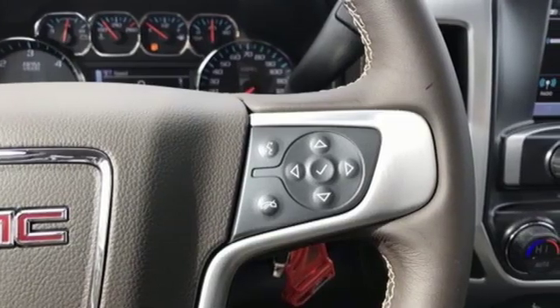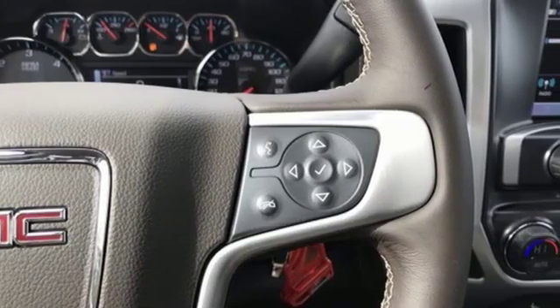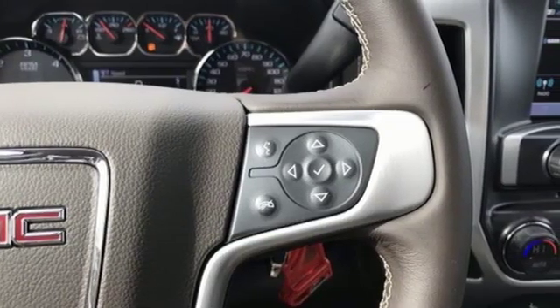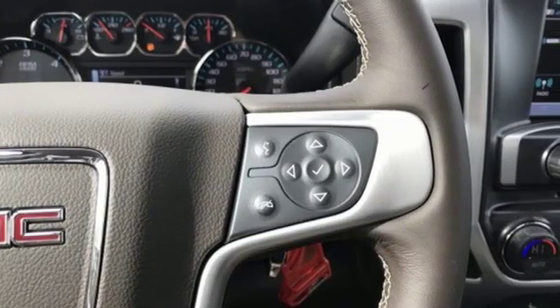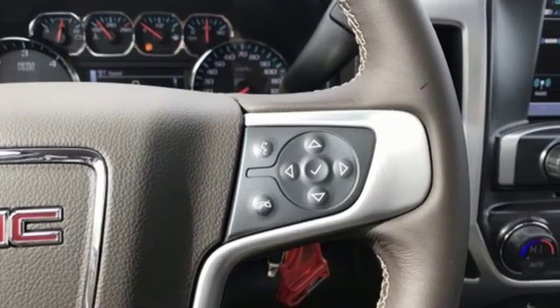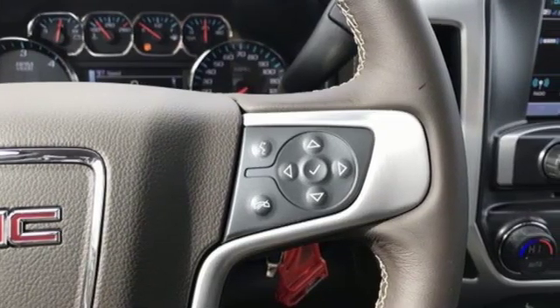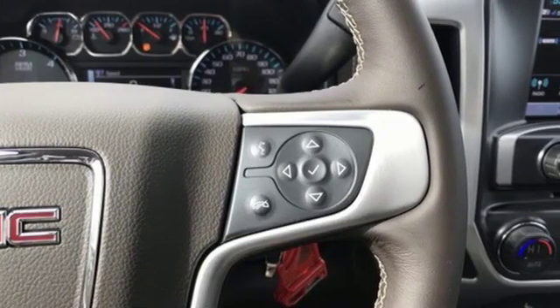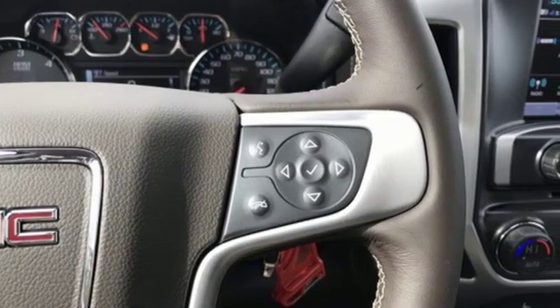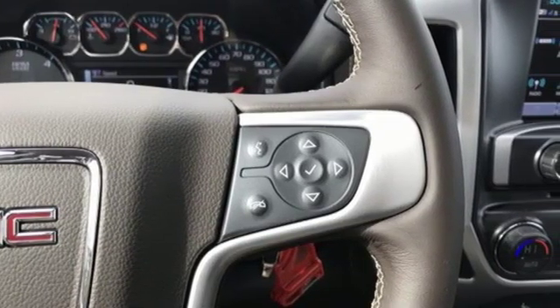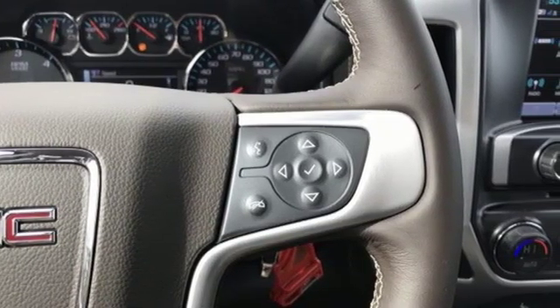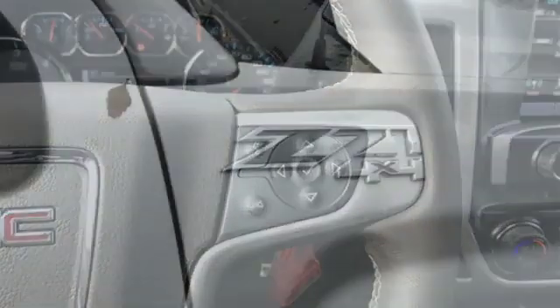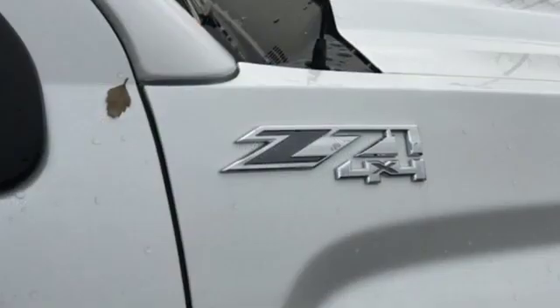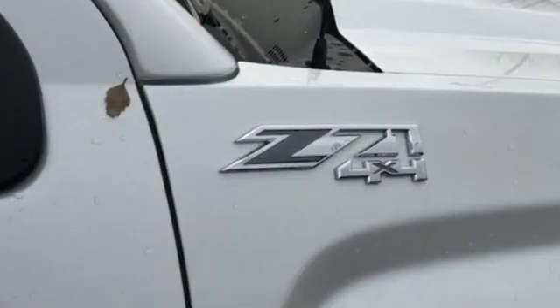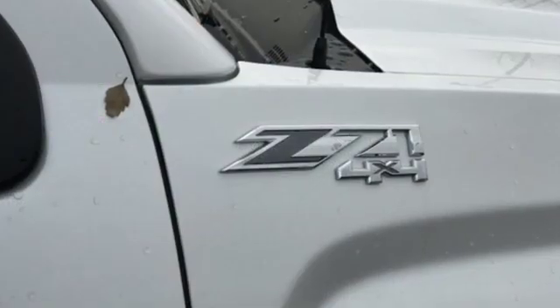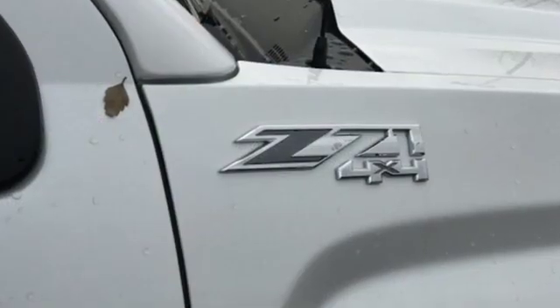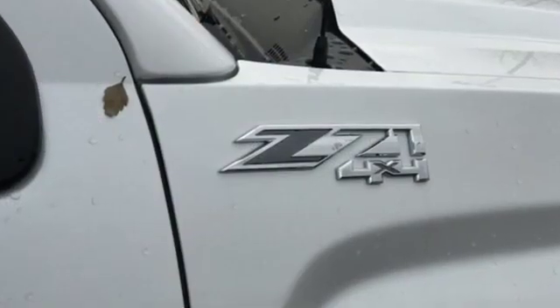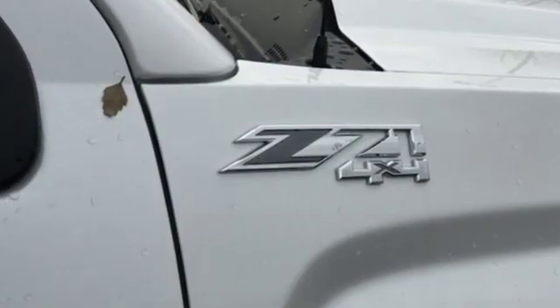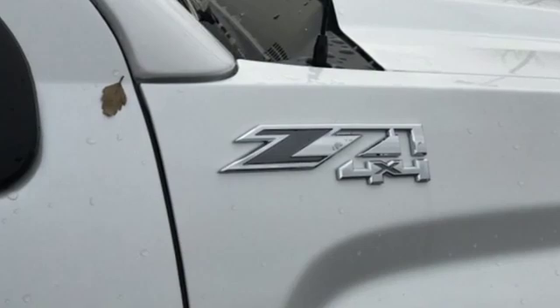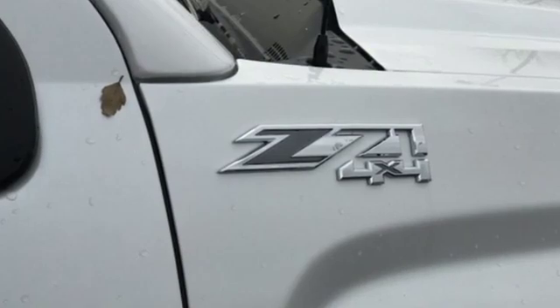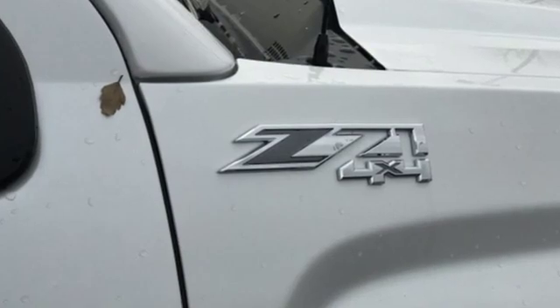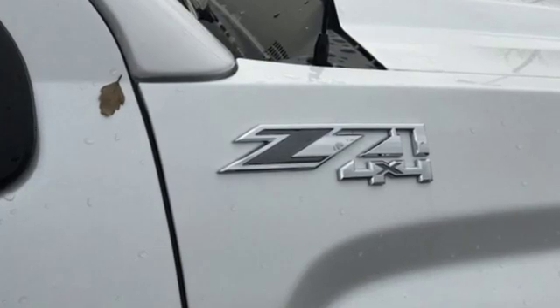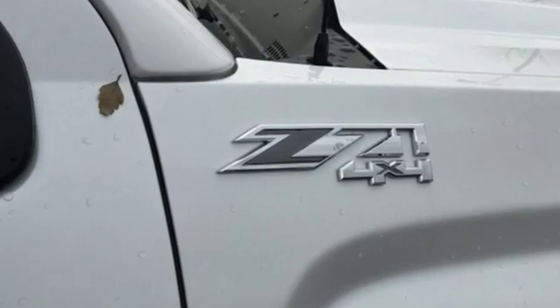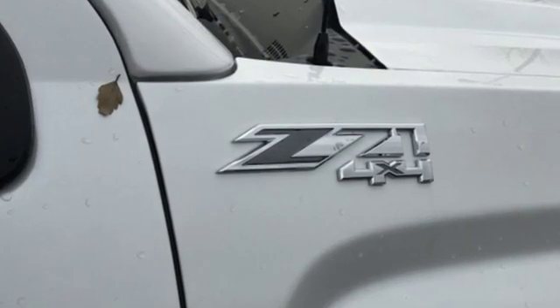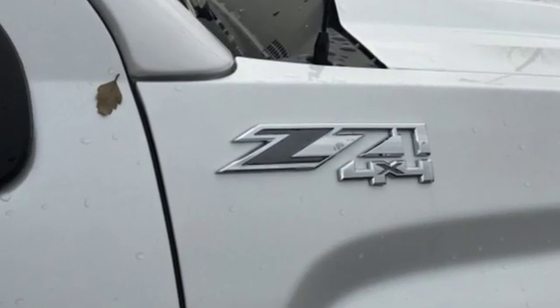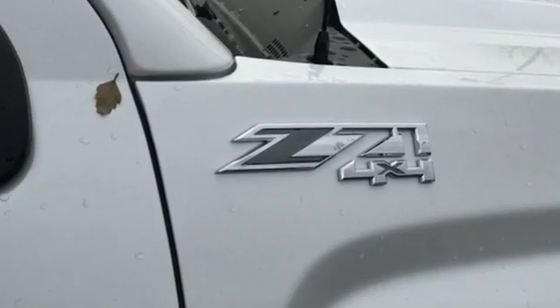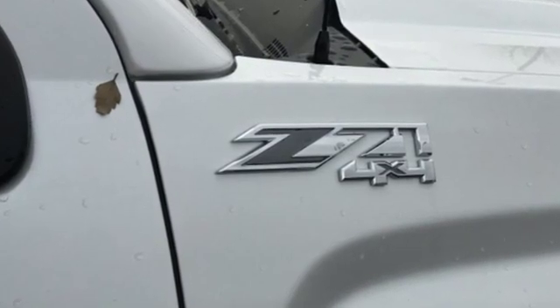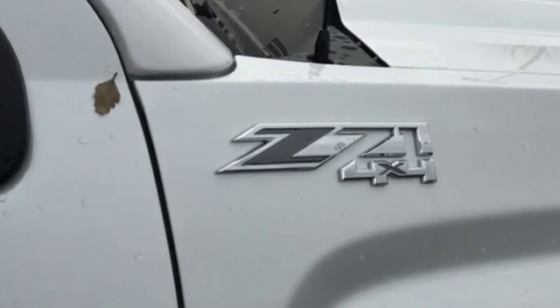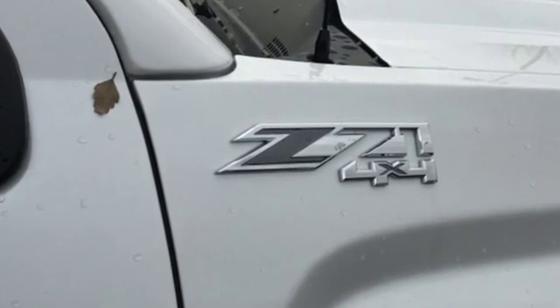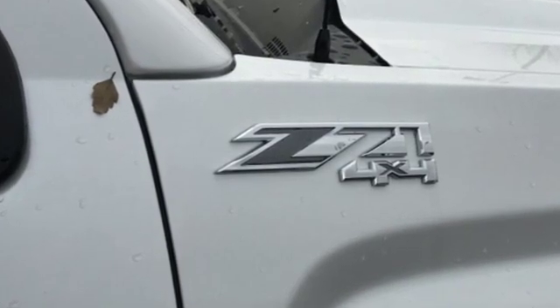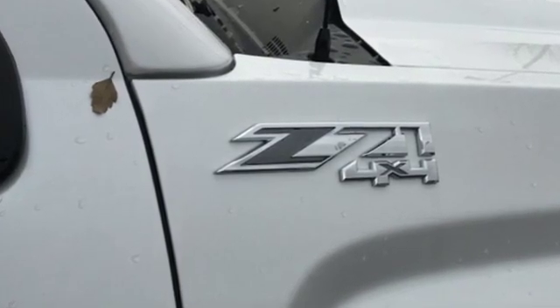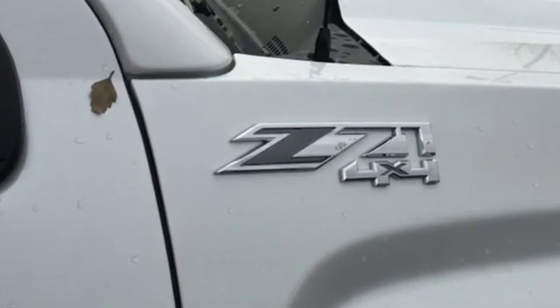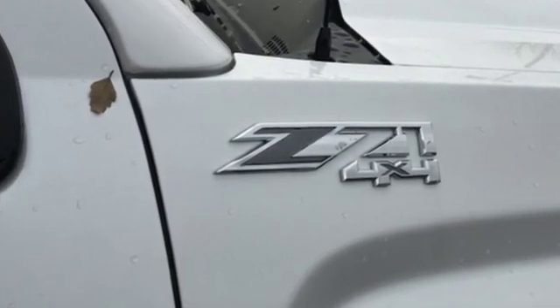New Car Test Drive mentions the lockable floor console is large enough to hold a picnic lunch for a family of four.